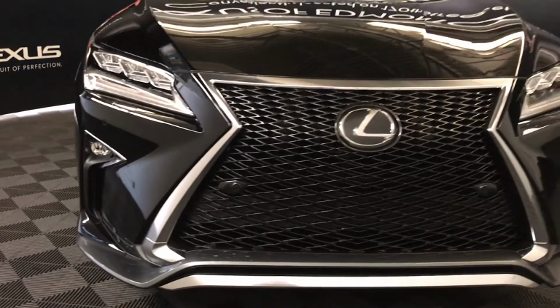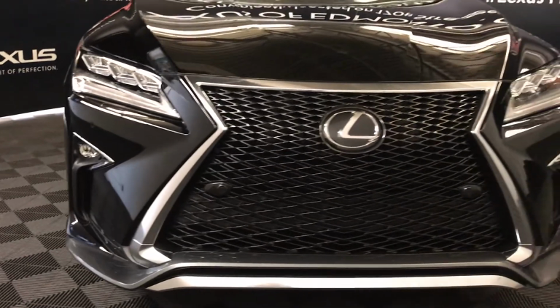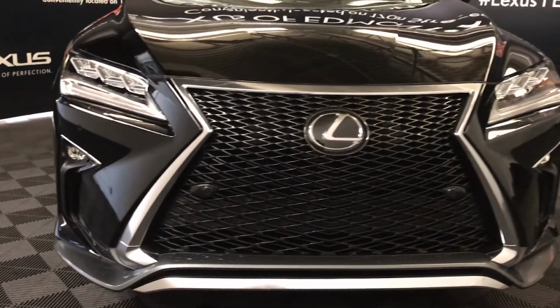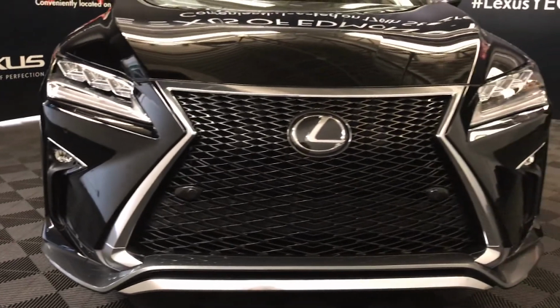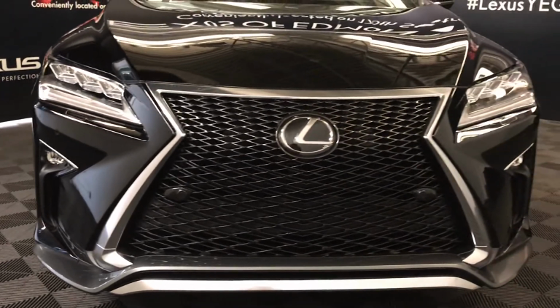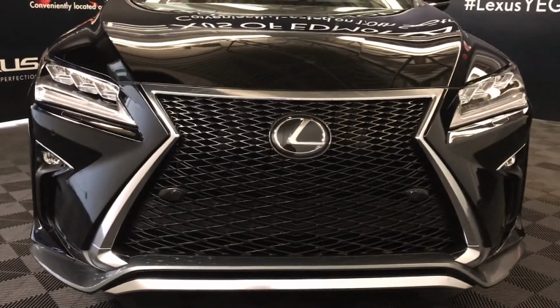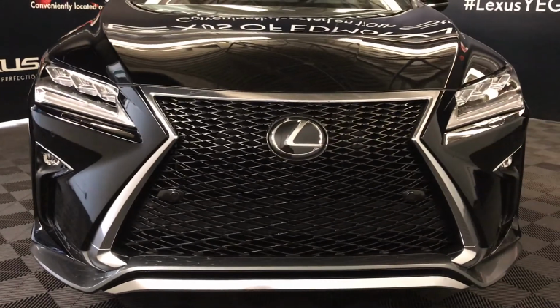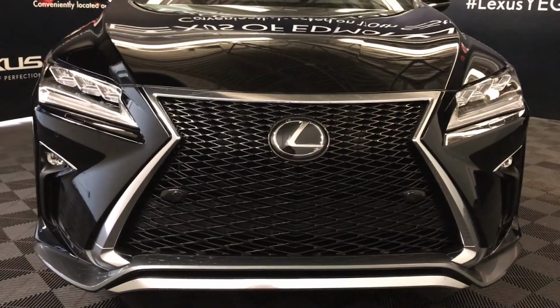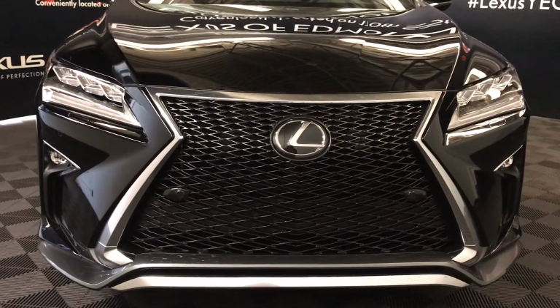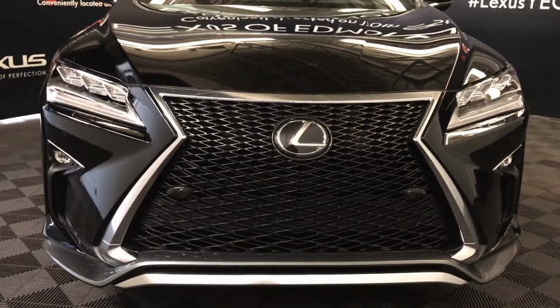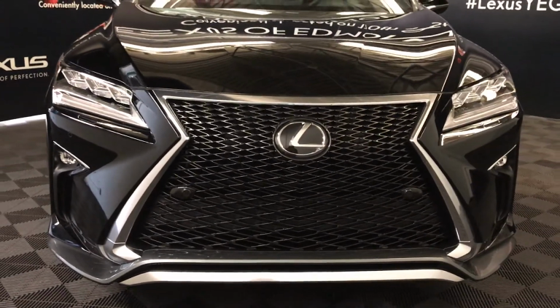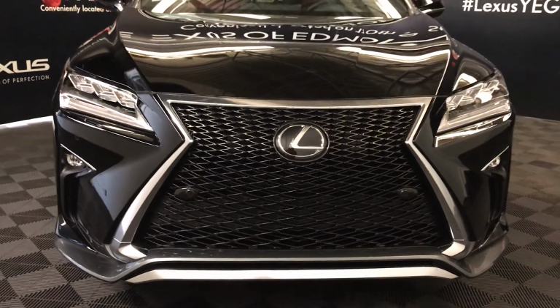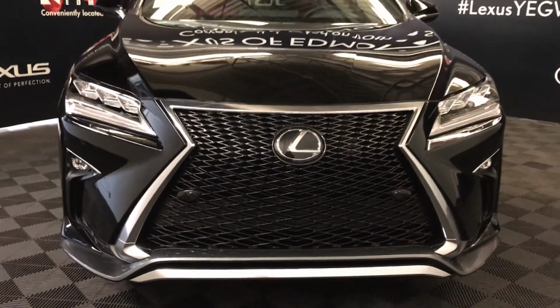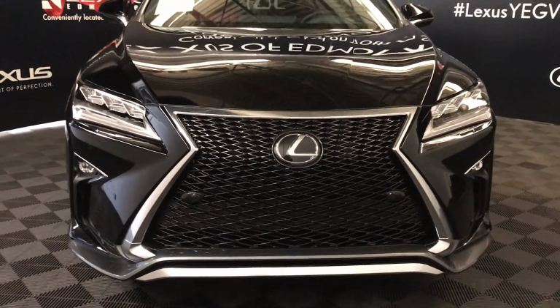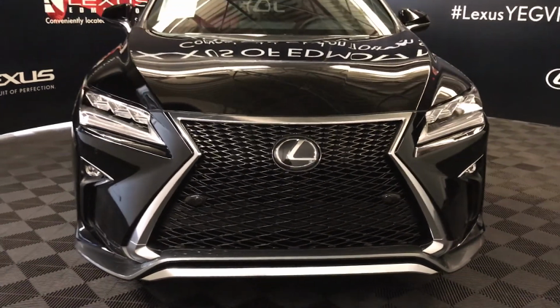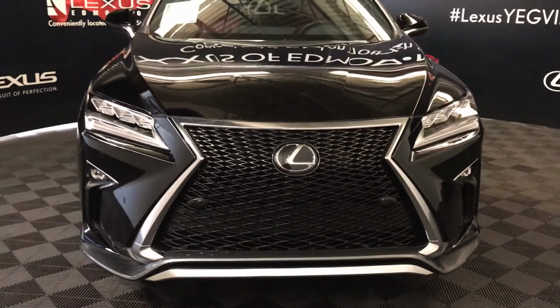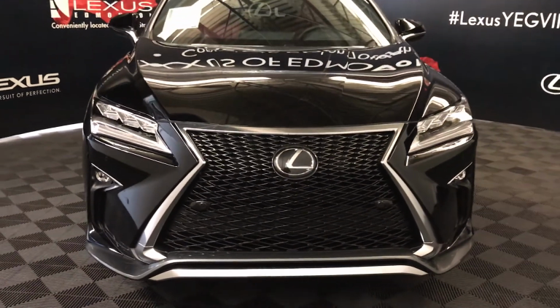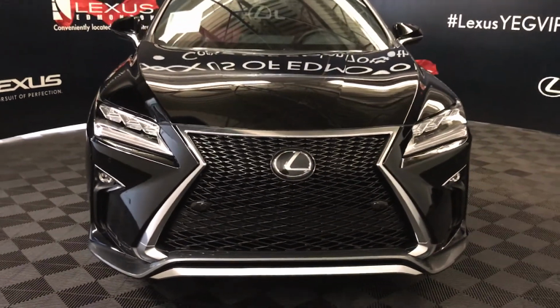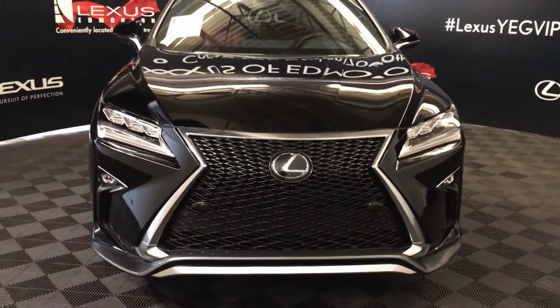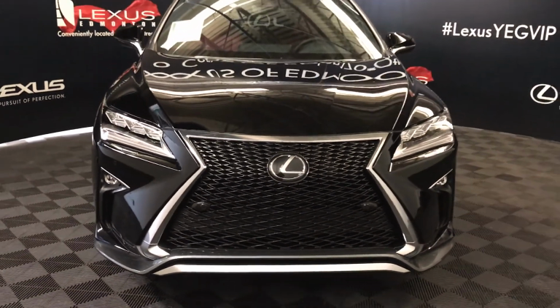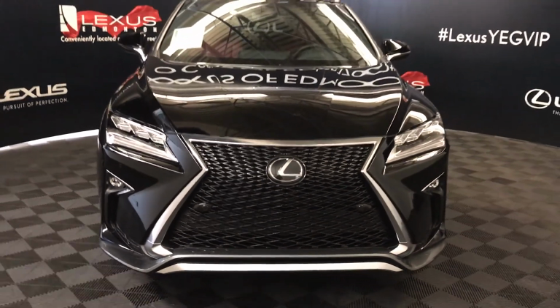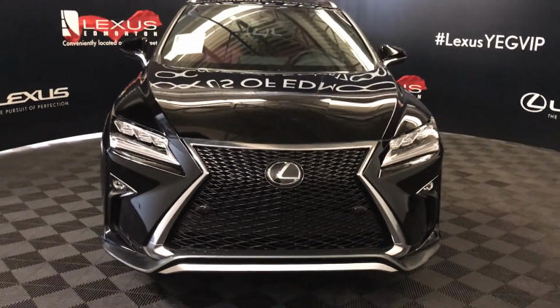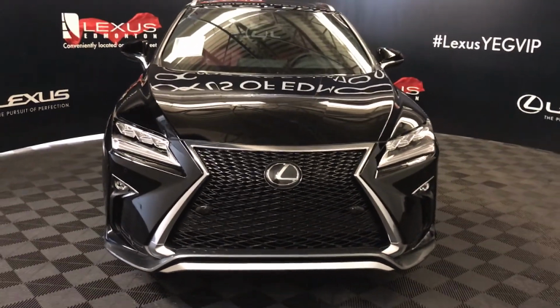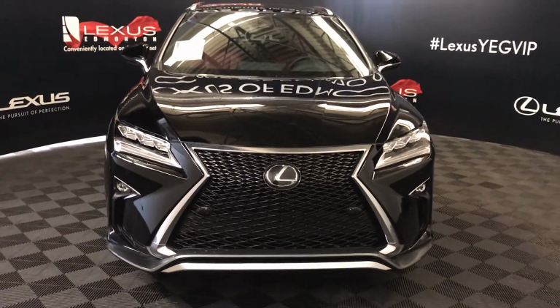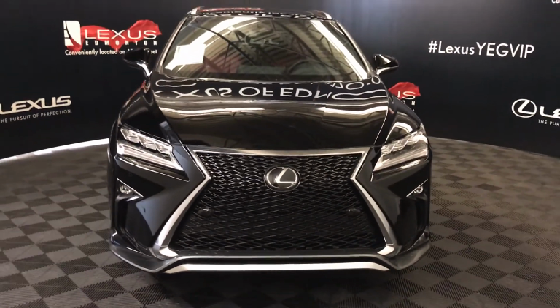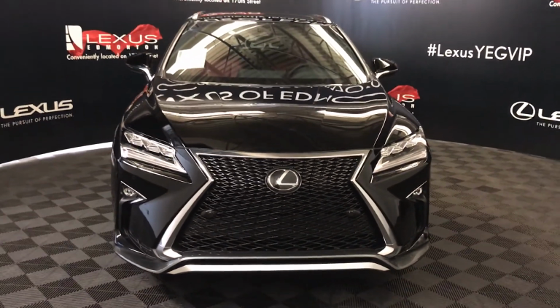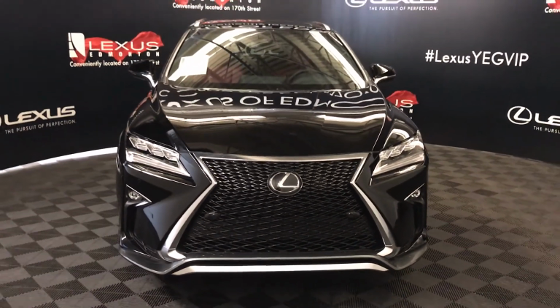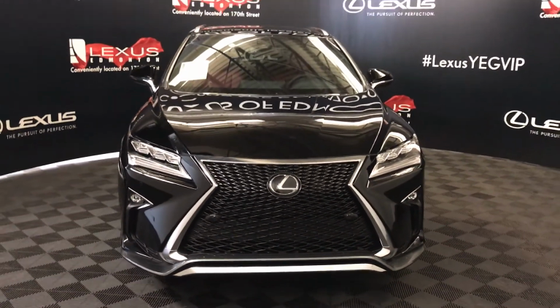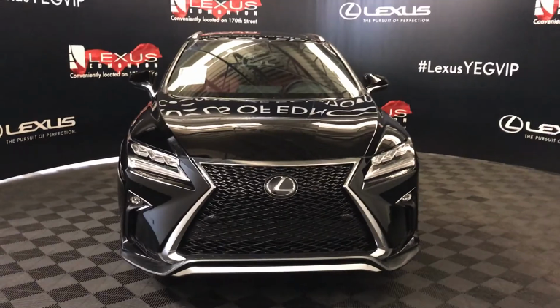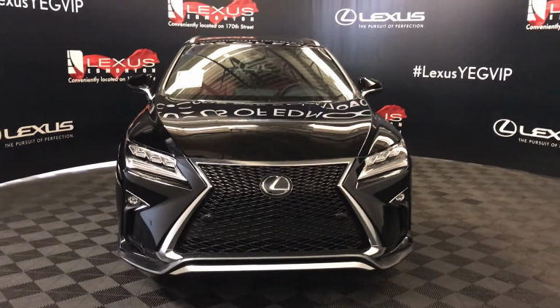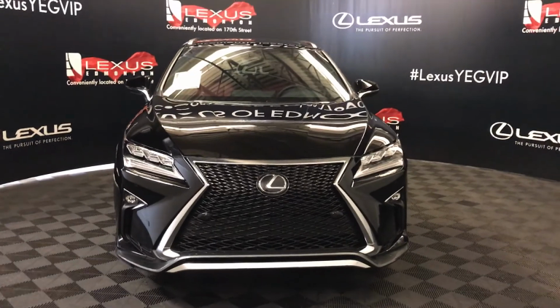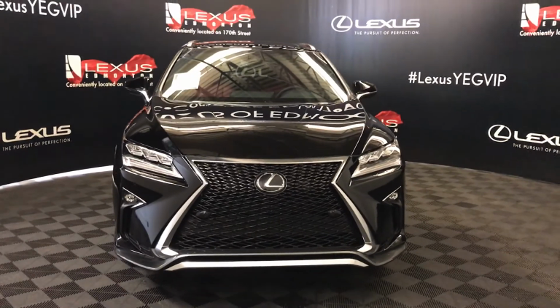So come on down to Lexus of Edmonton and check out all the new 2019 RXs.